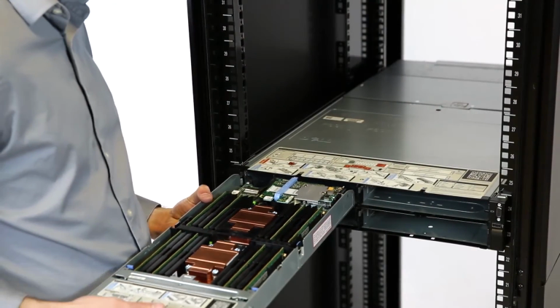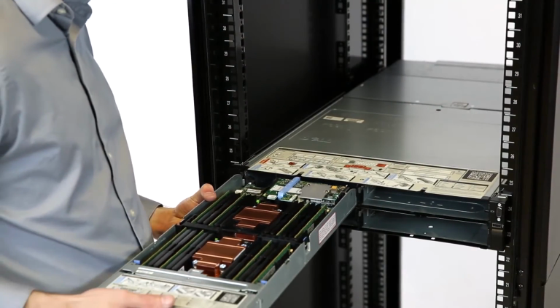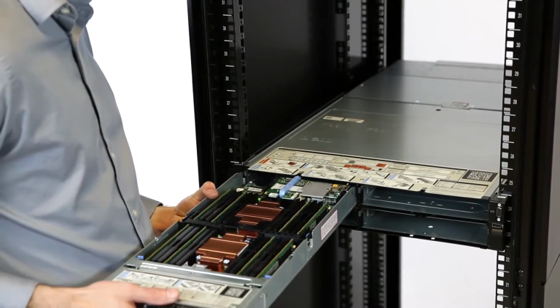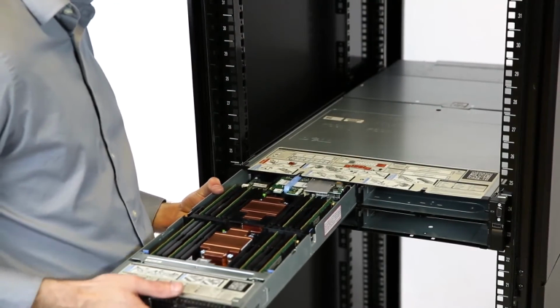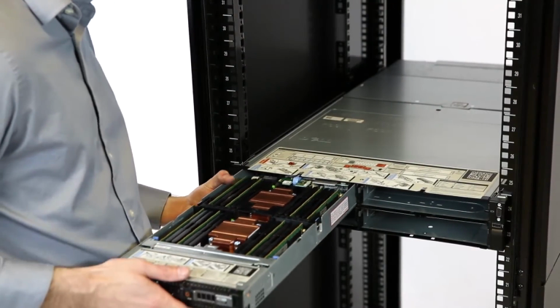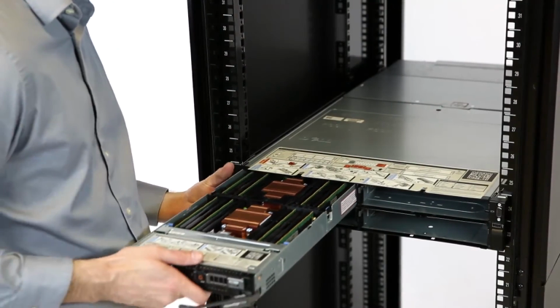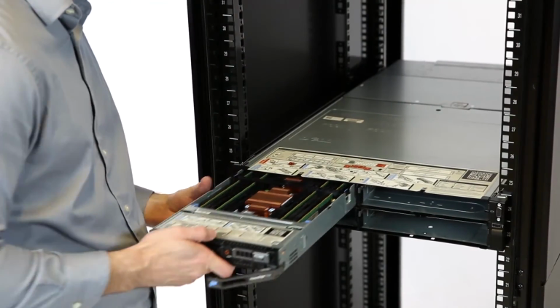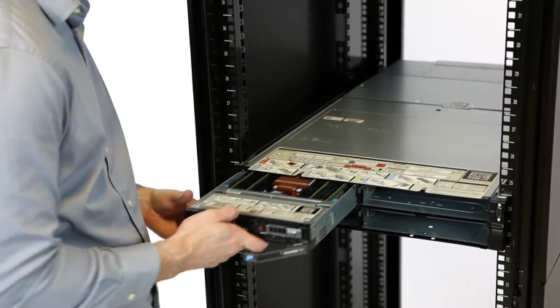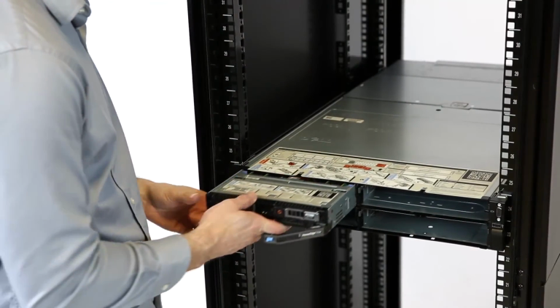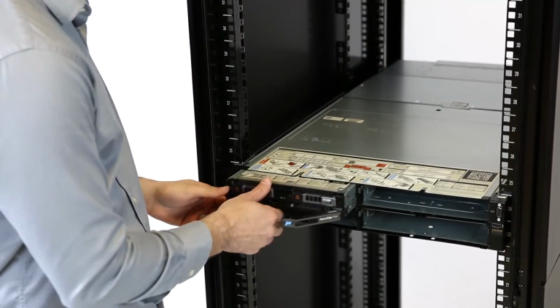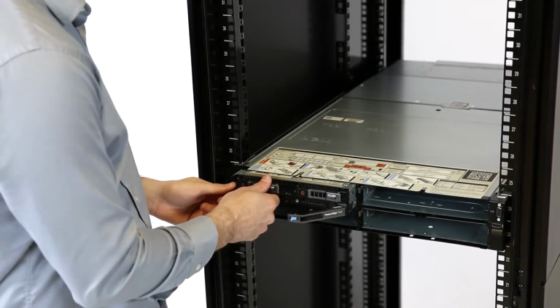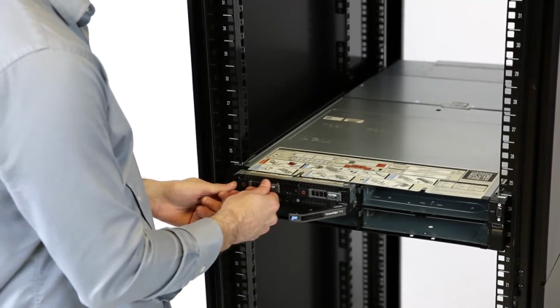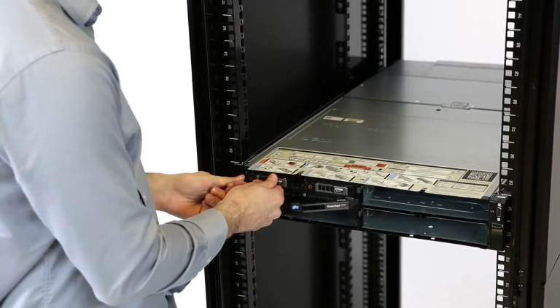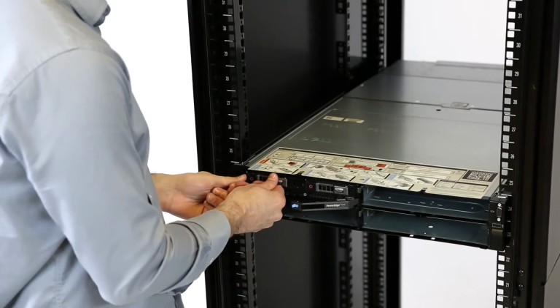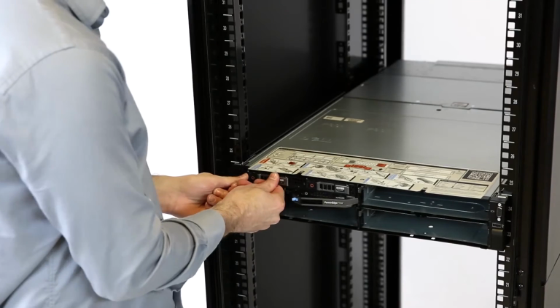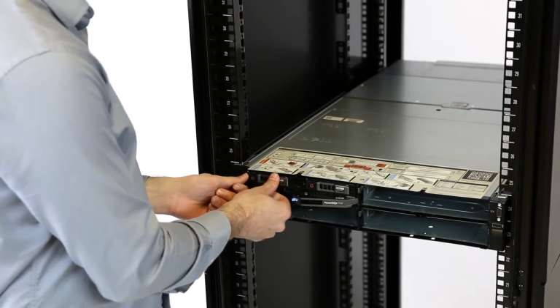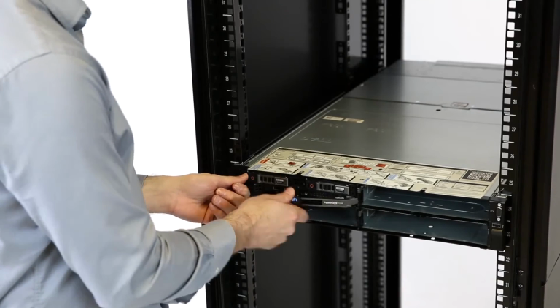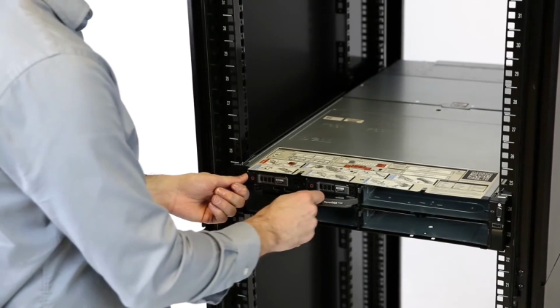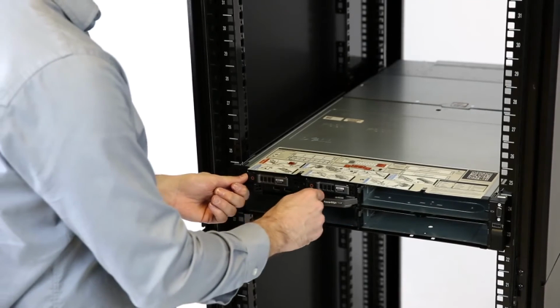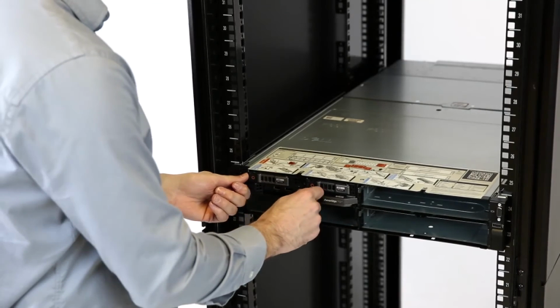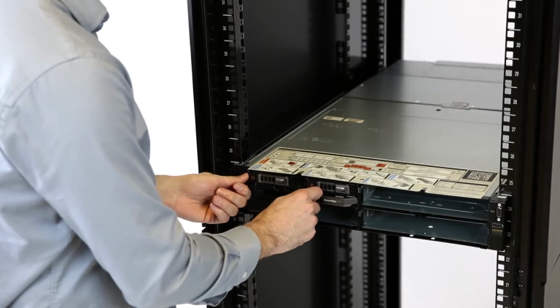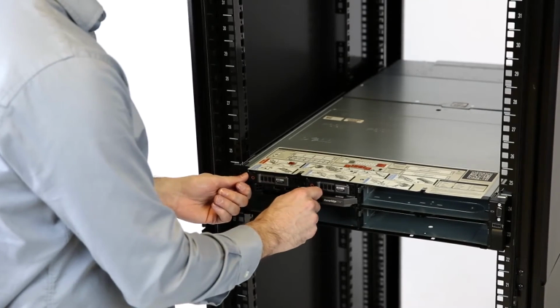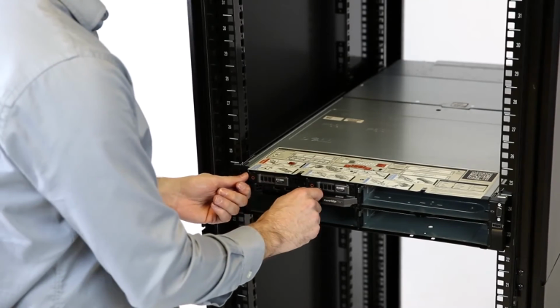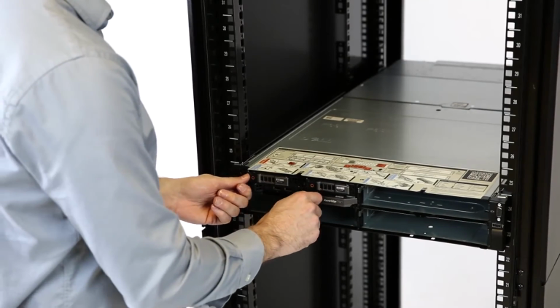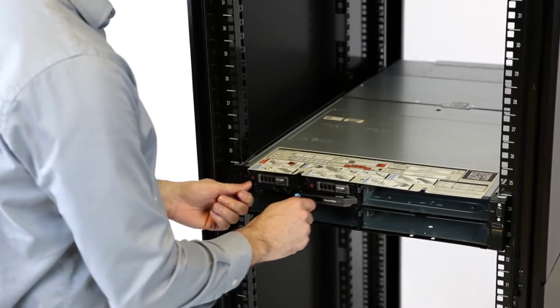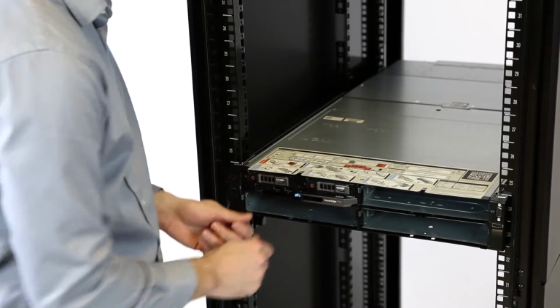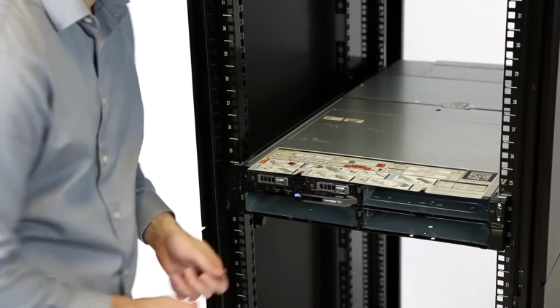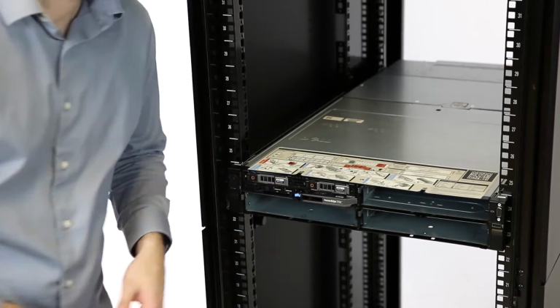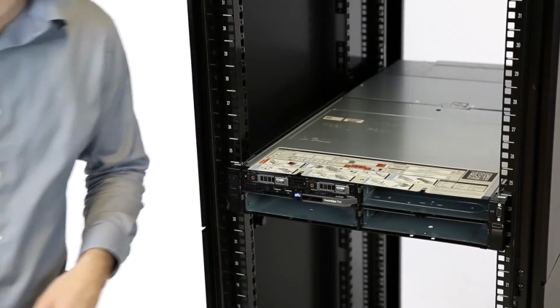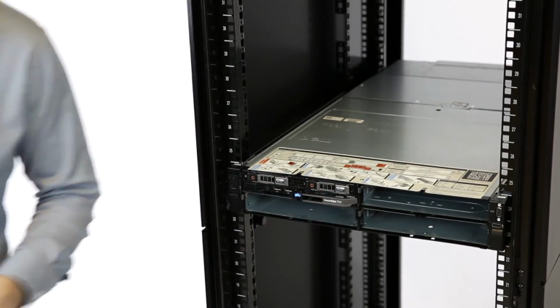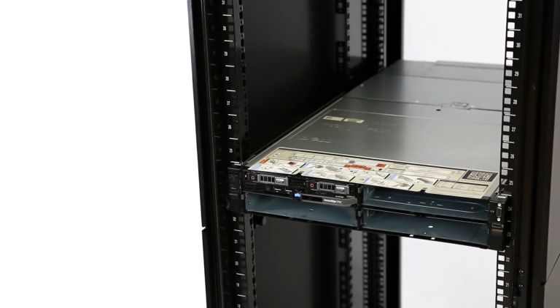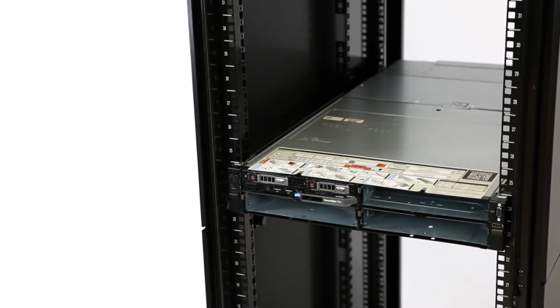Slide the compute and storage nodes as well as blanks back into the front of the chassis and then snap the clasp closed.